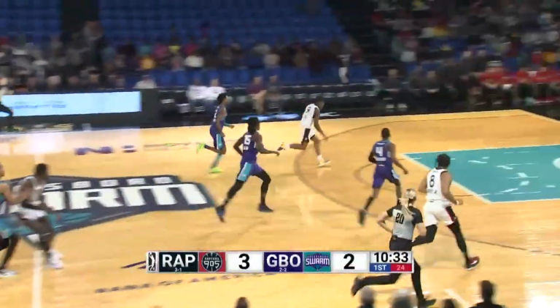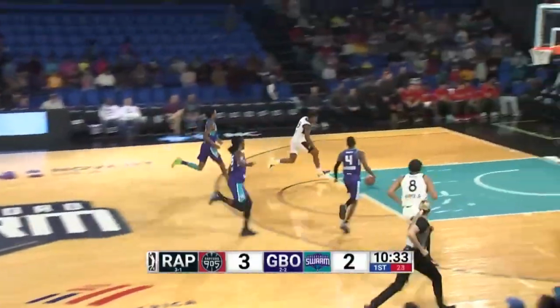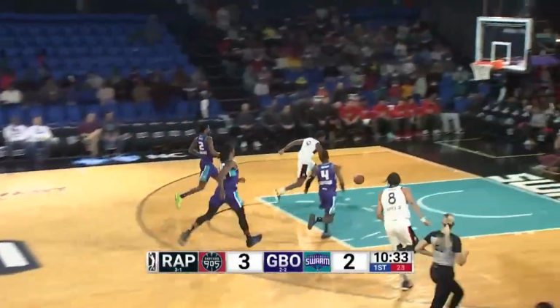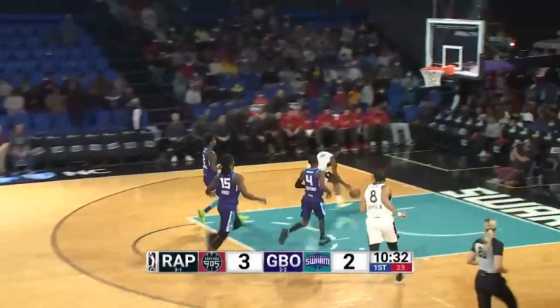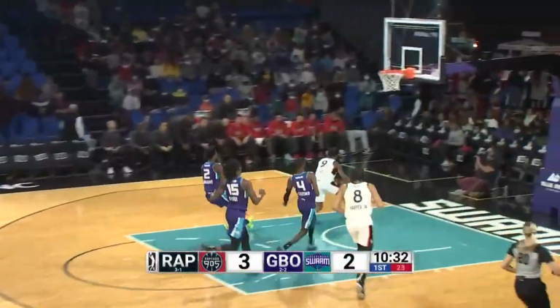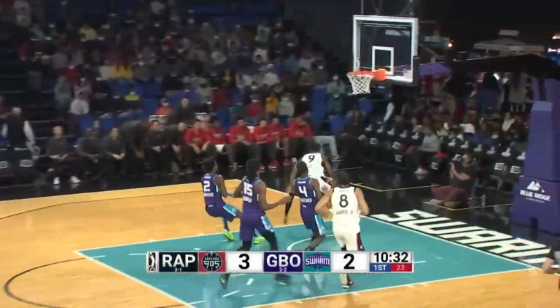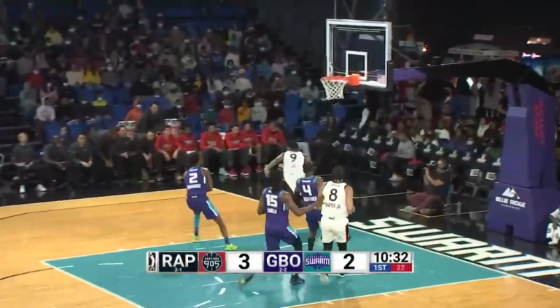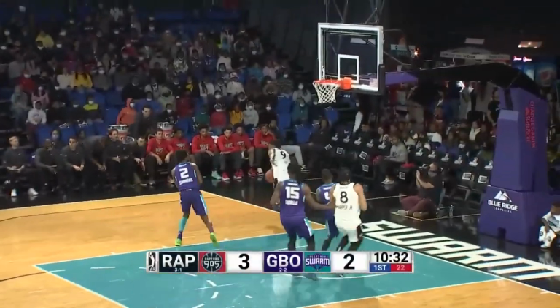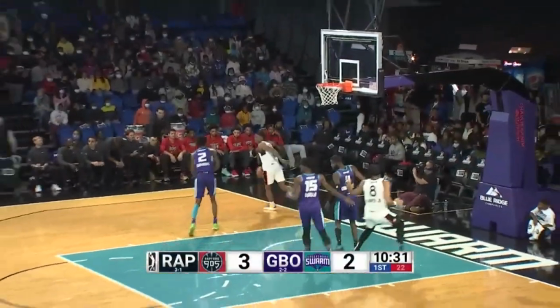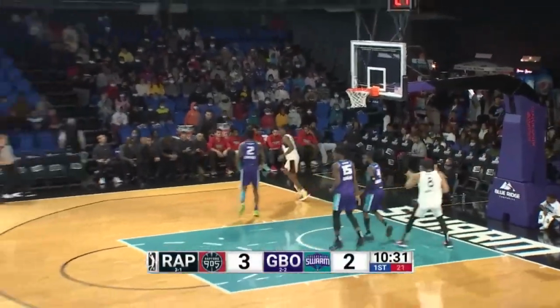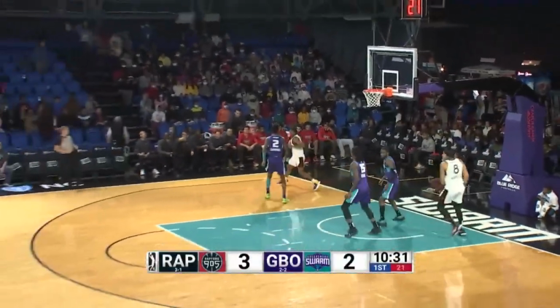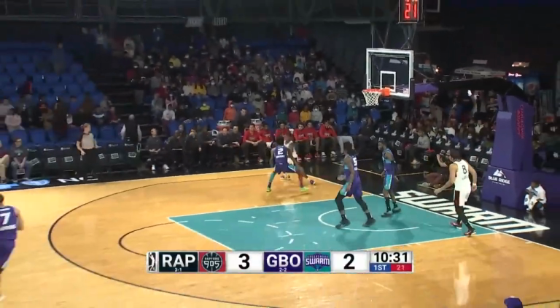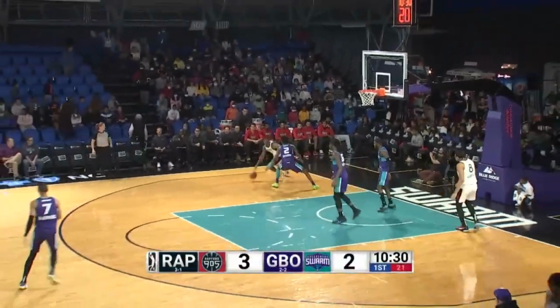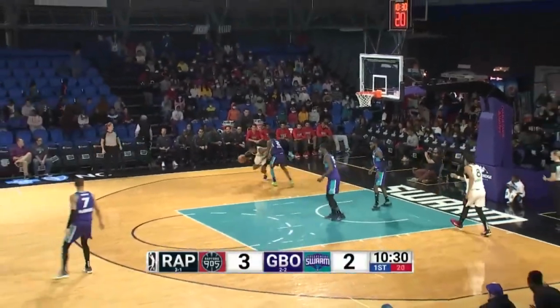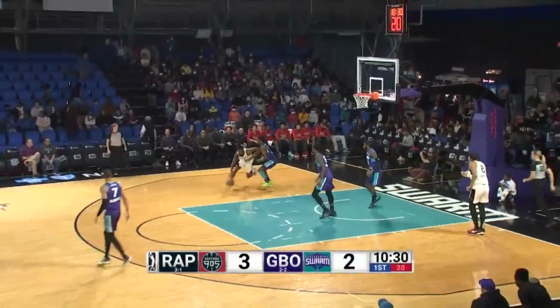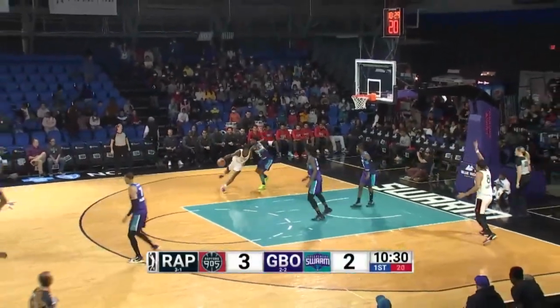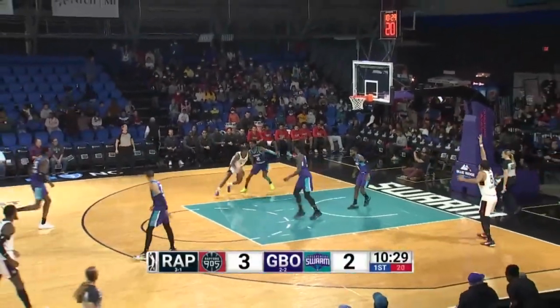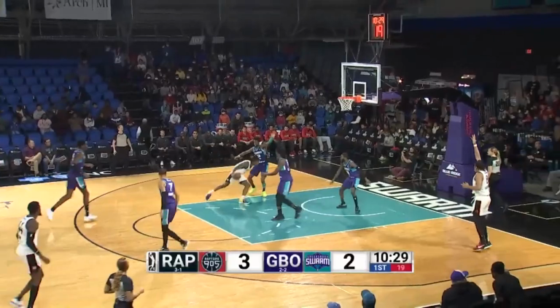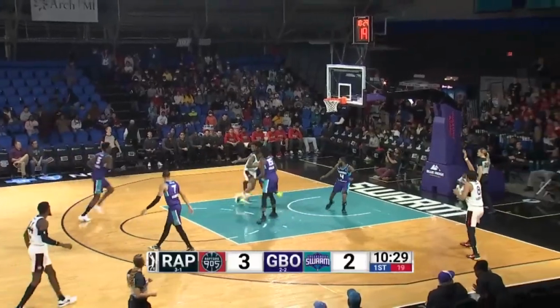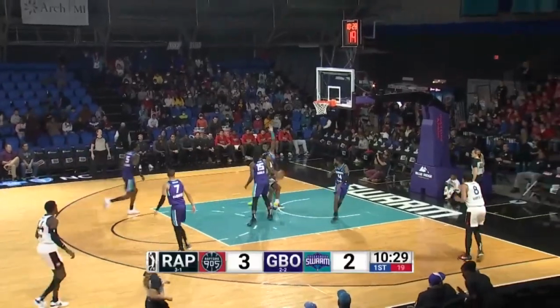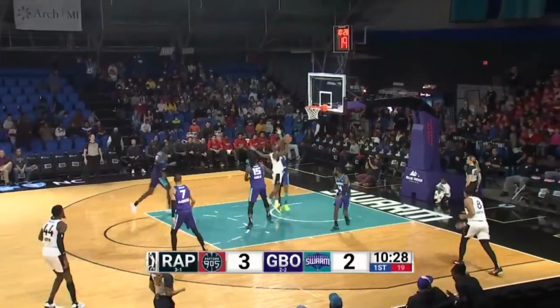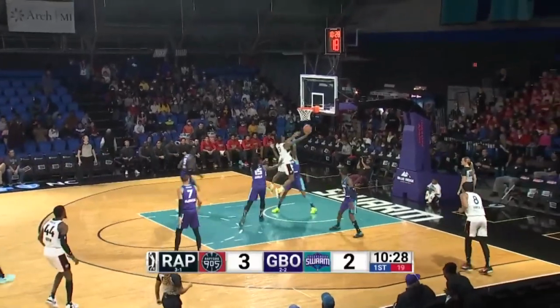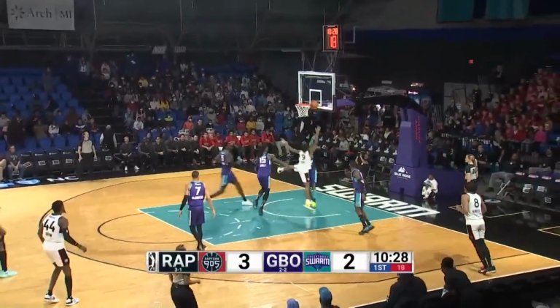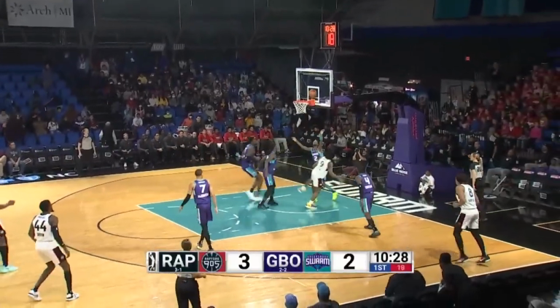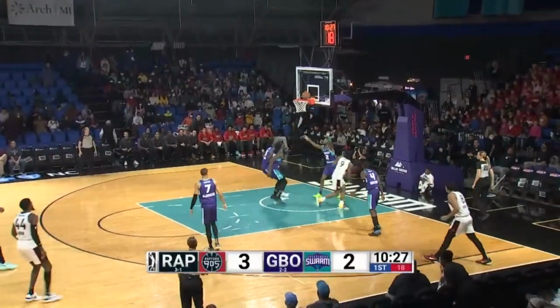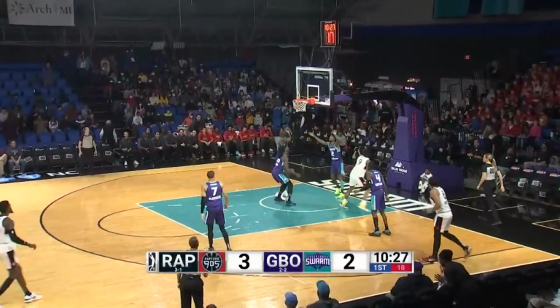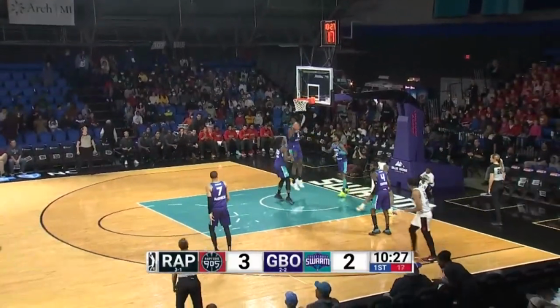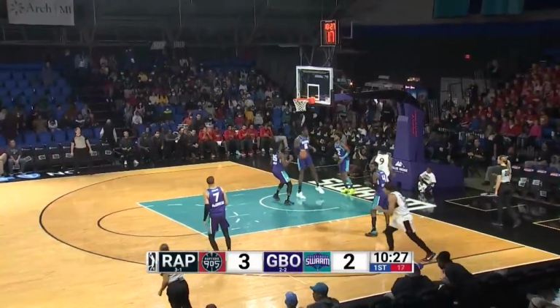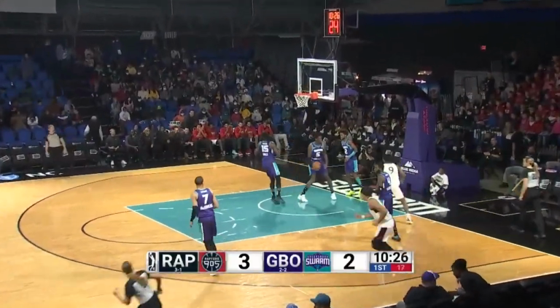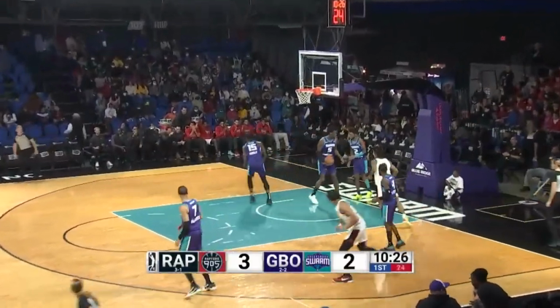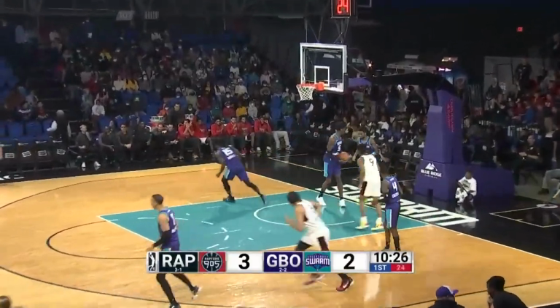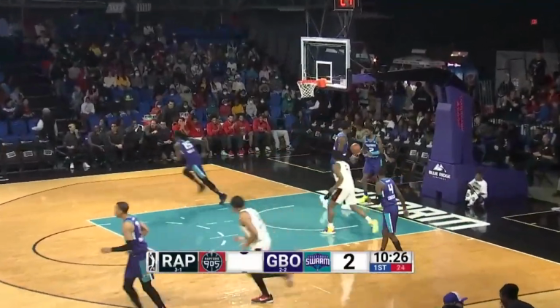Up the floor comes Saban Lee. He runs it down to the baseline, tightropes the baseline, stays inbounds. Inside — right-hand layup off the glass and good.